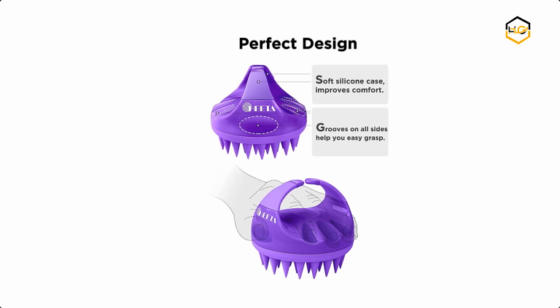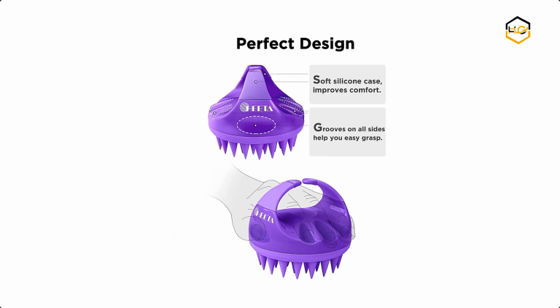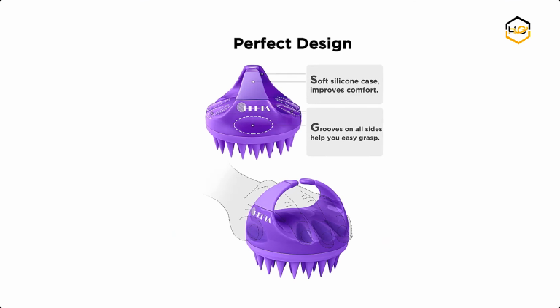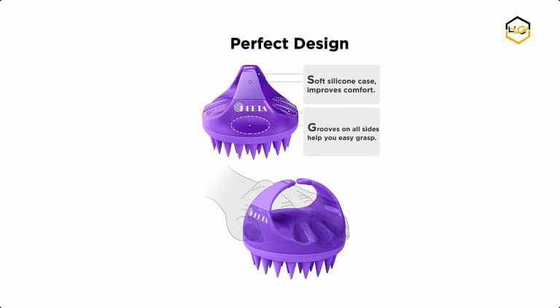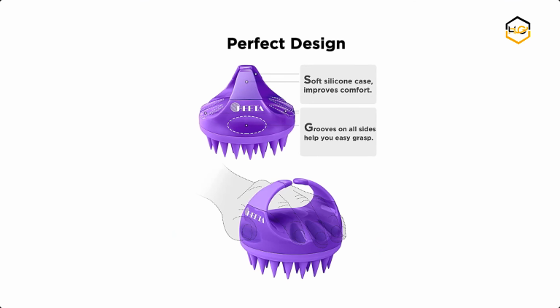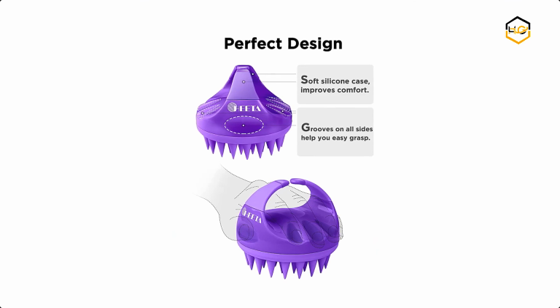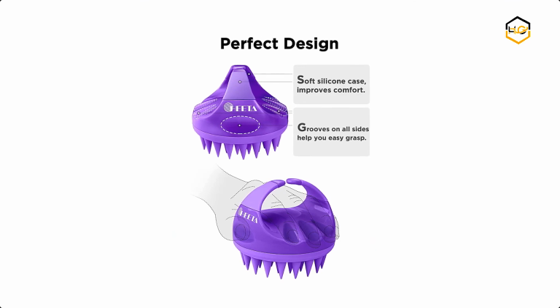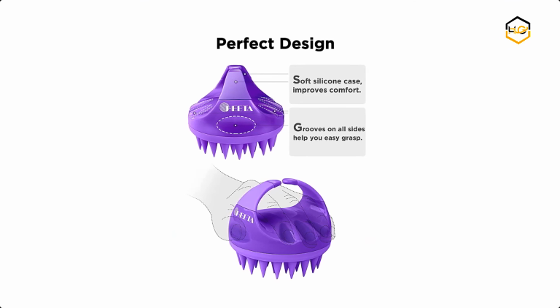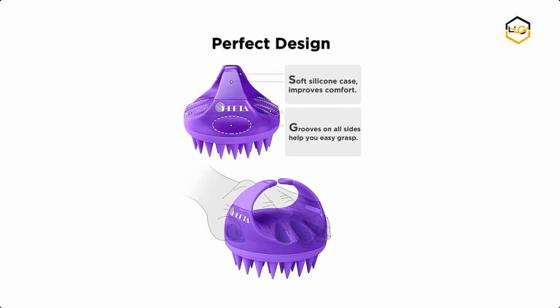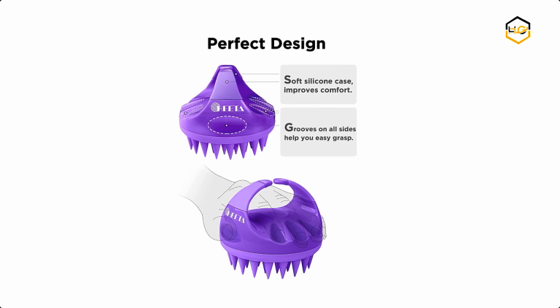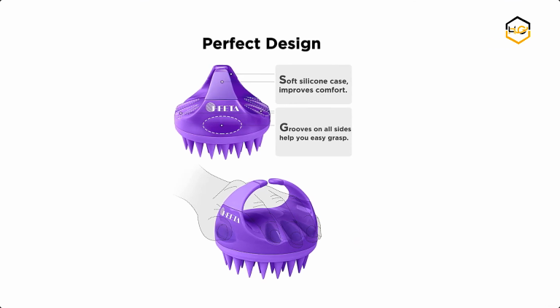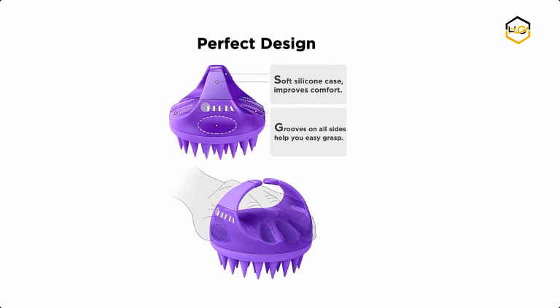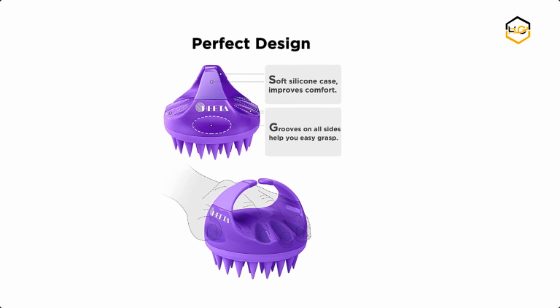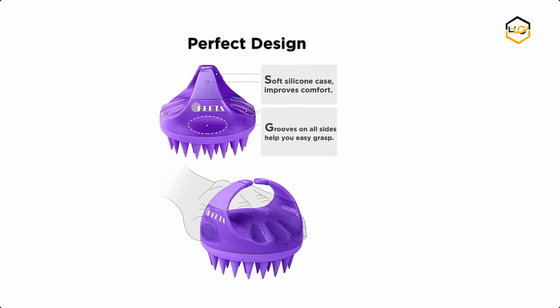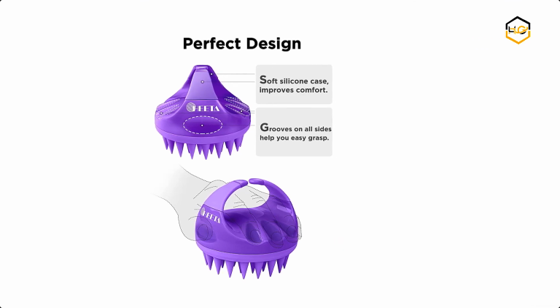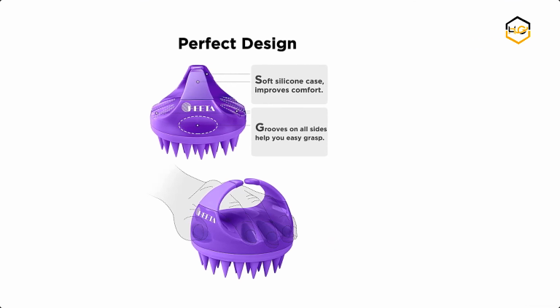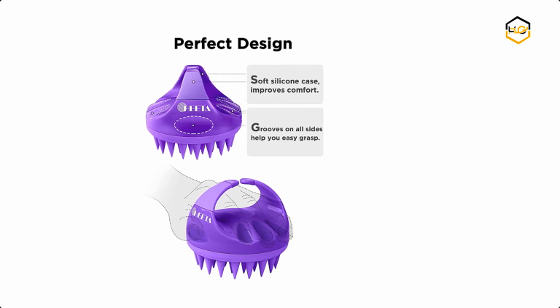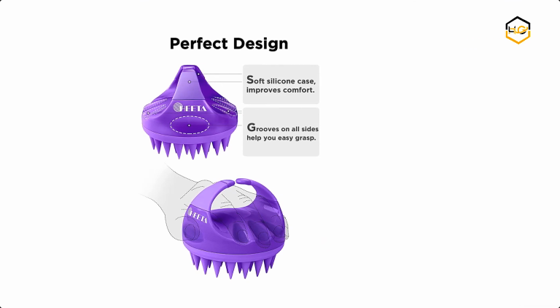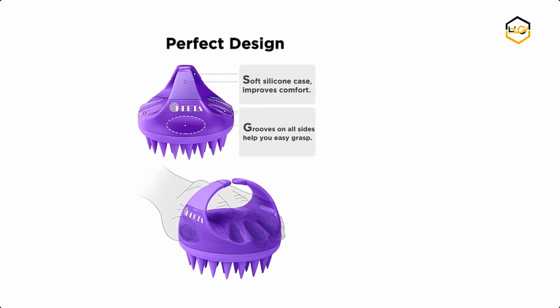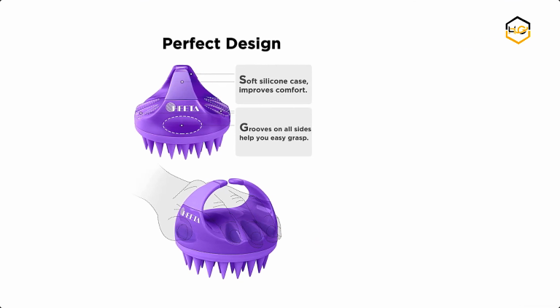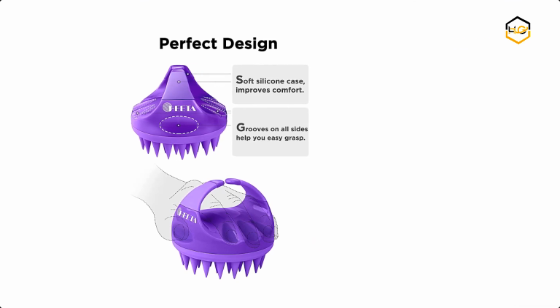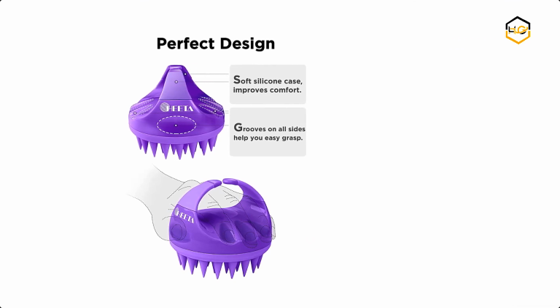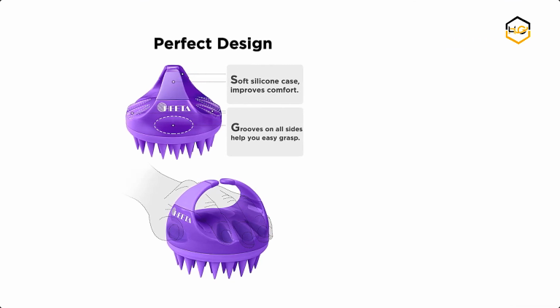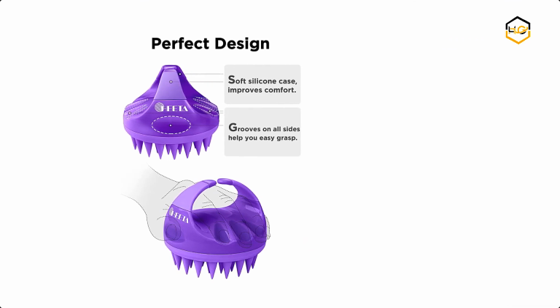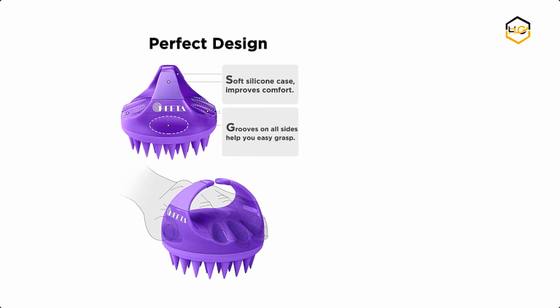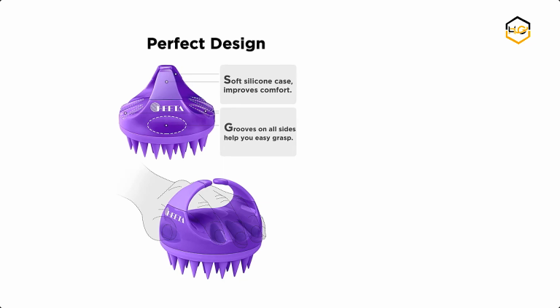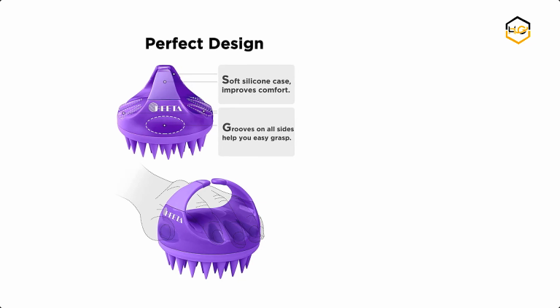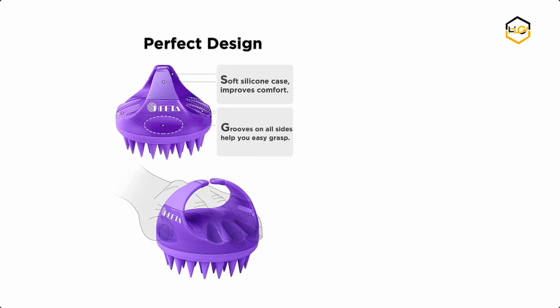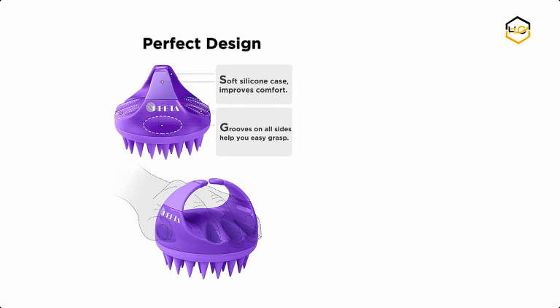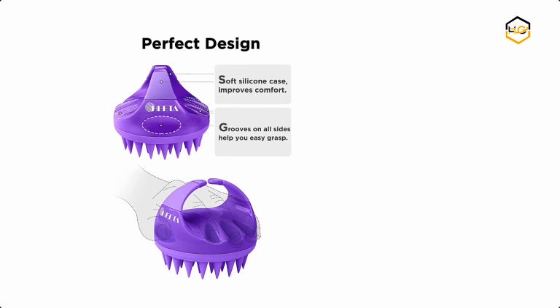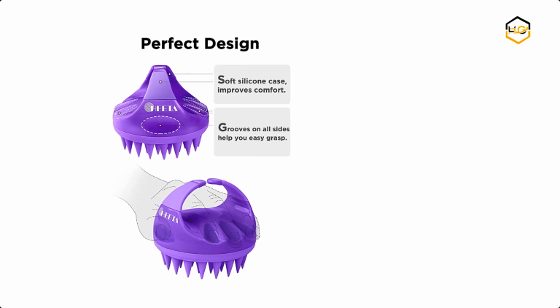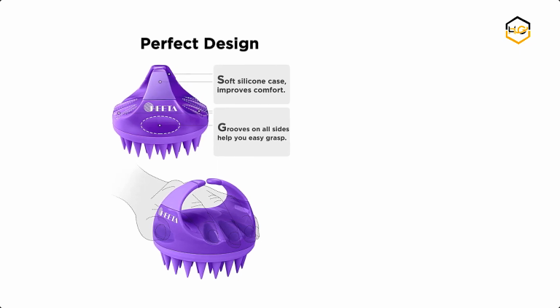Now it's your turn — let us know in the comment box below if this video helped you find the best hair shampoo brush for your needs.